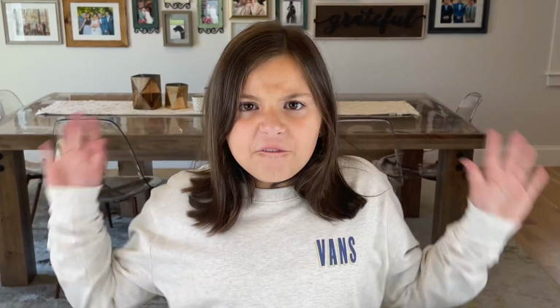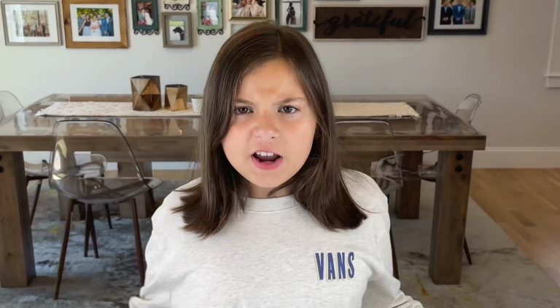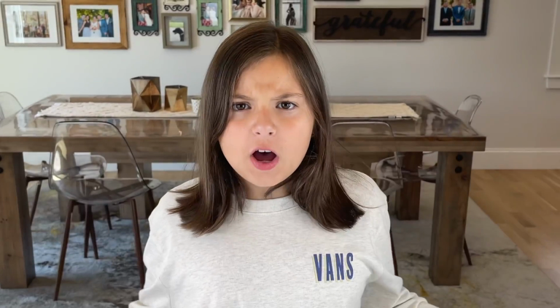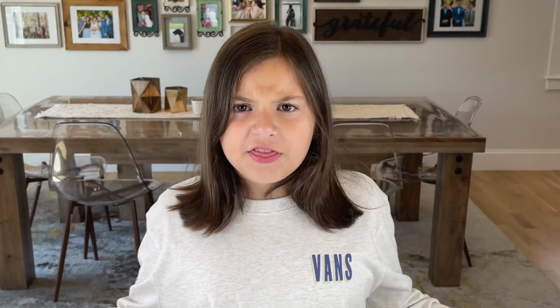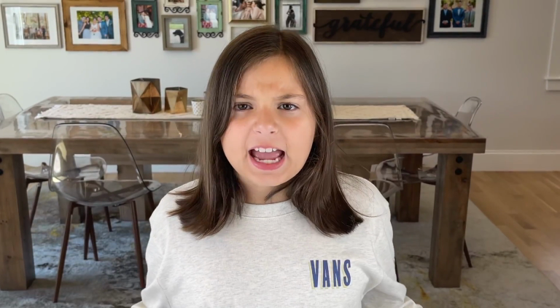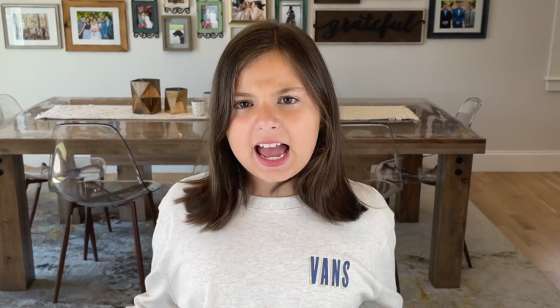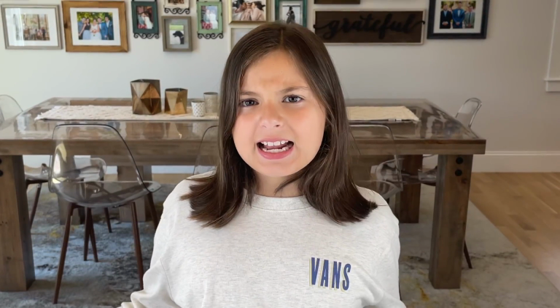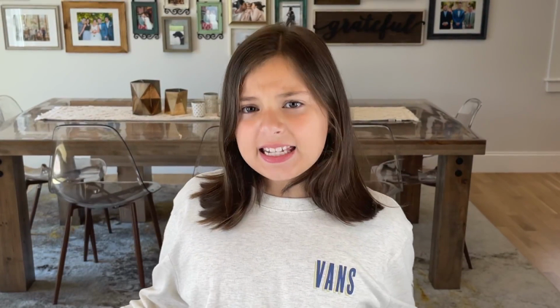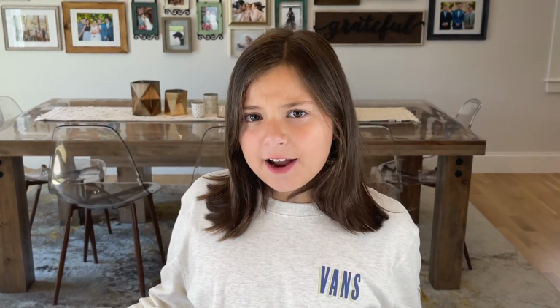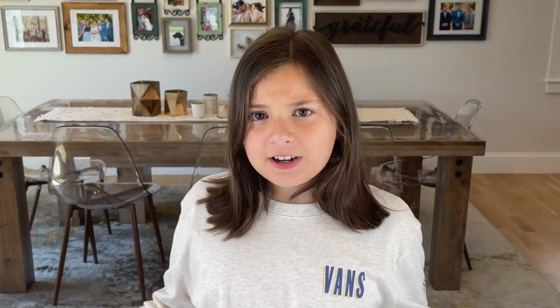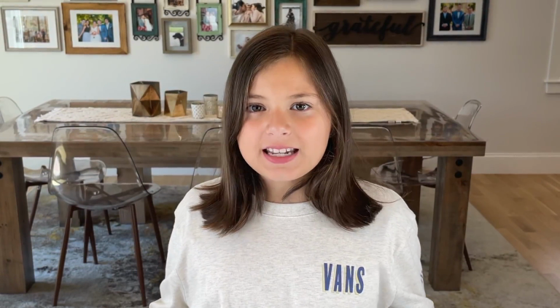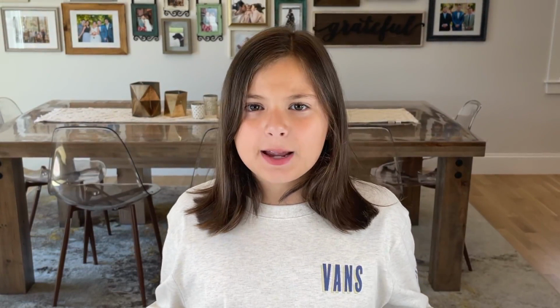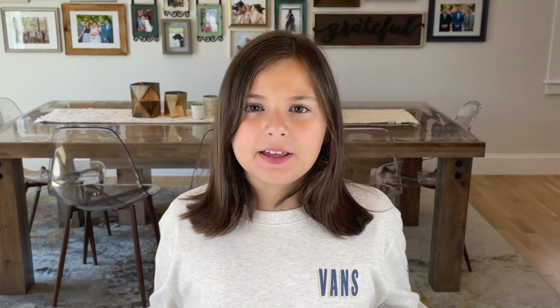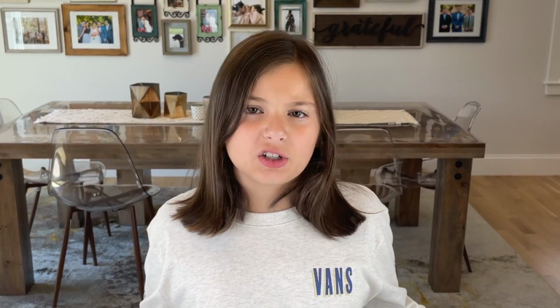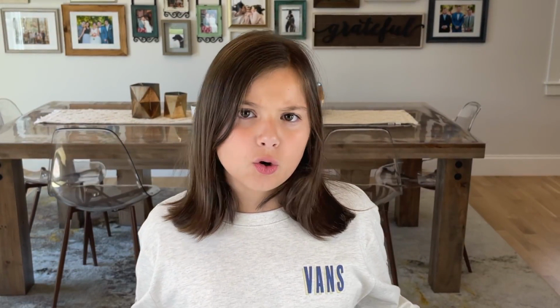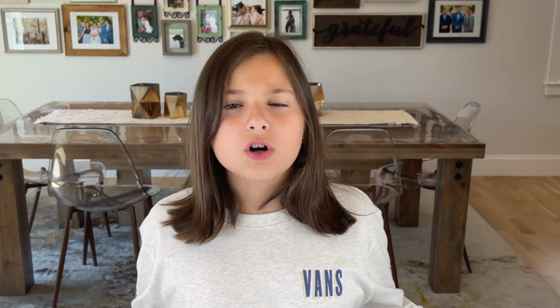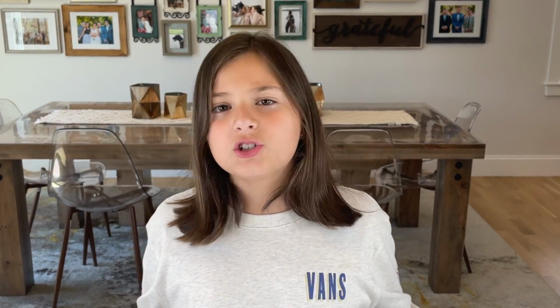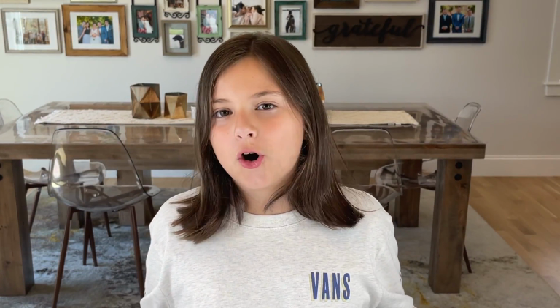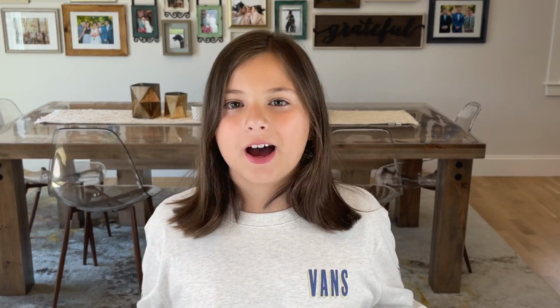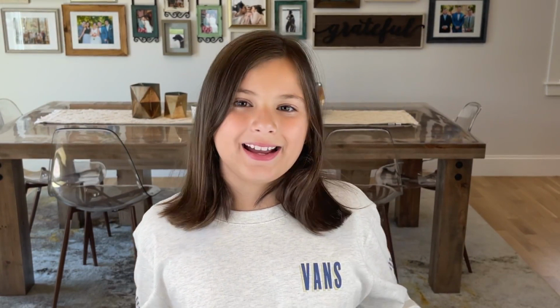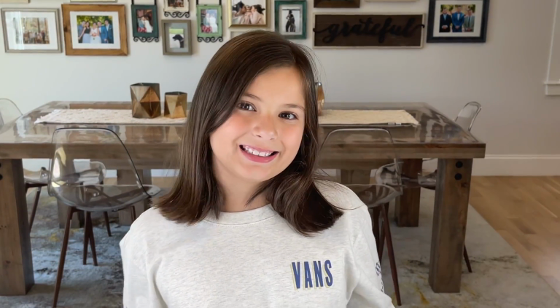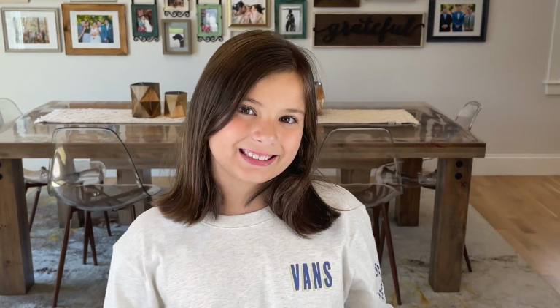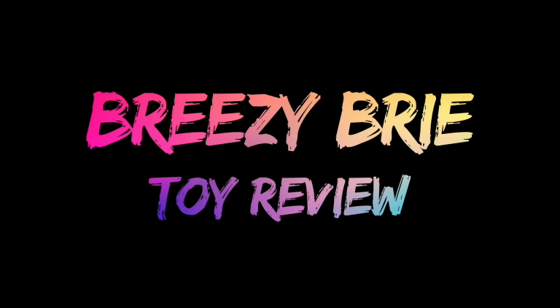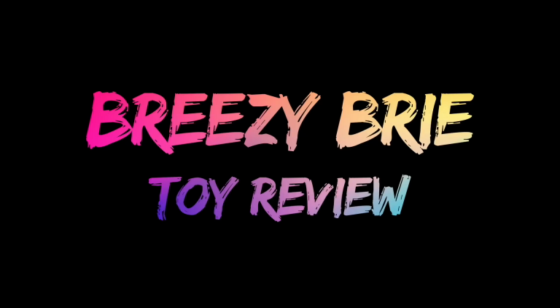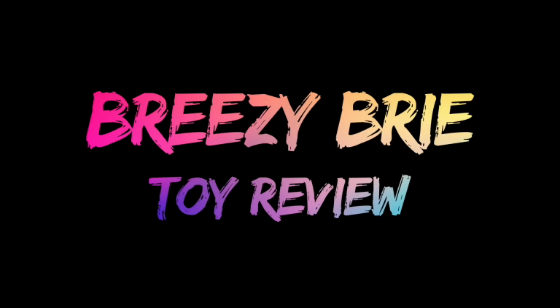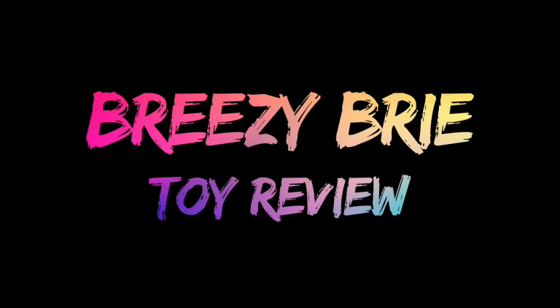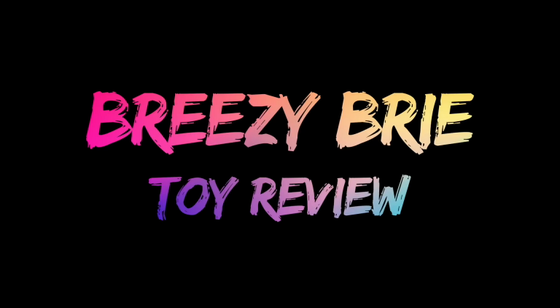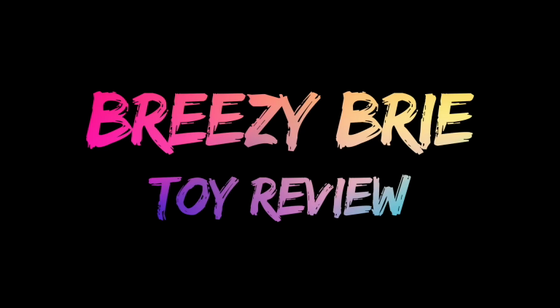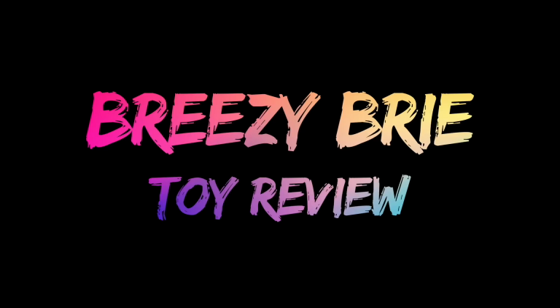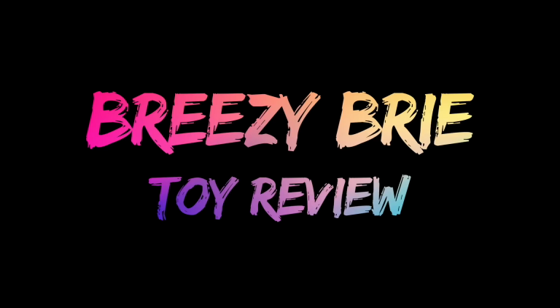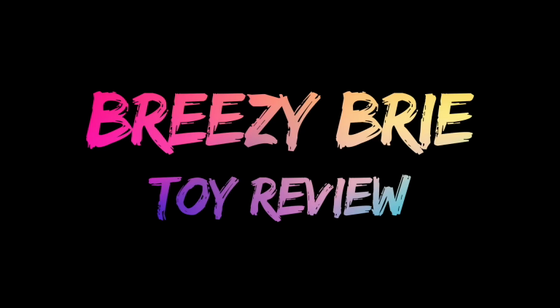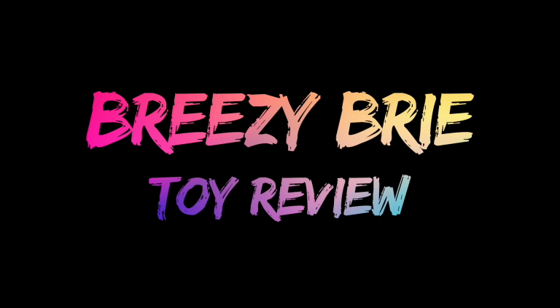First, I want to thank NSI for sending me this cool toy. Breezy Bree Toy Review.